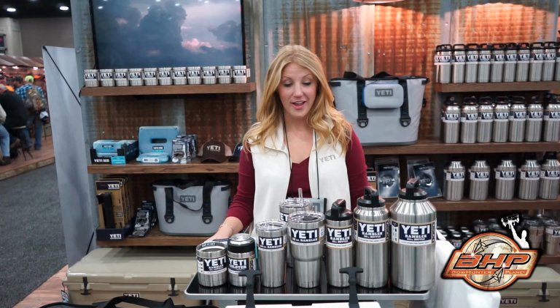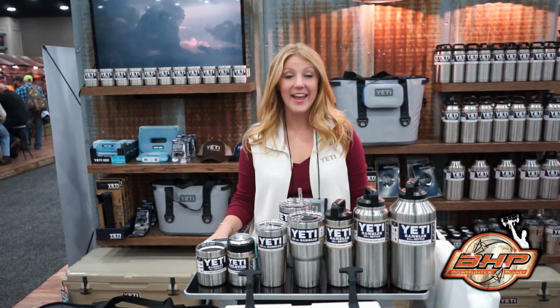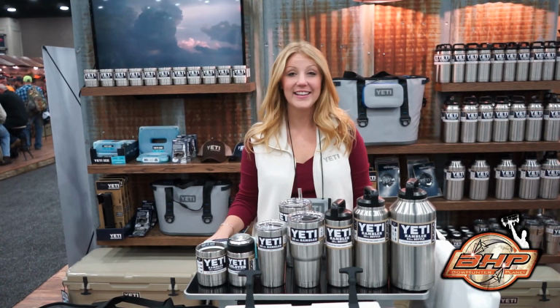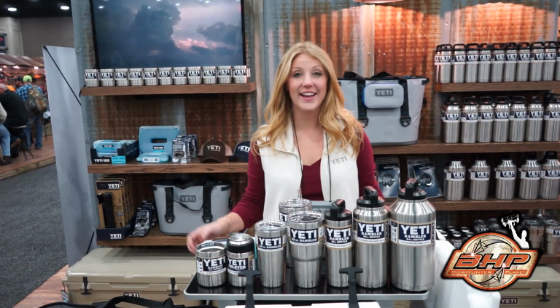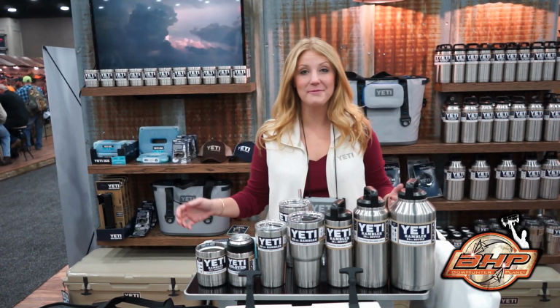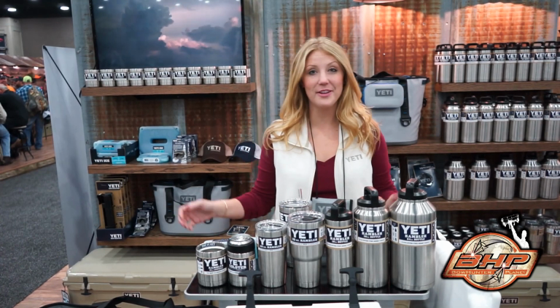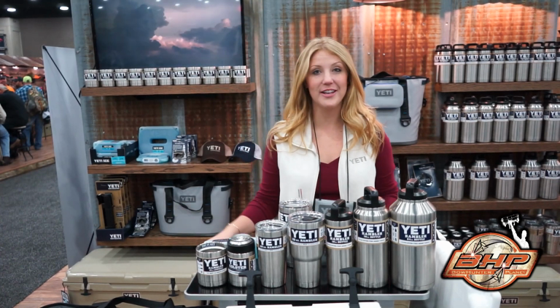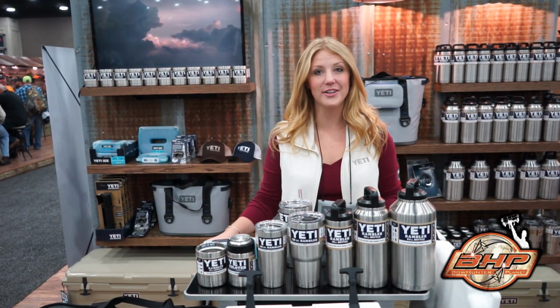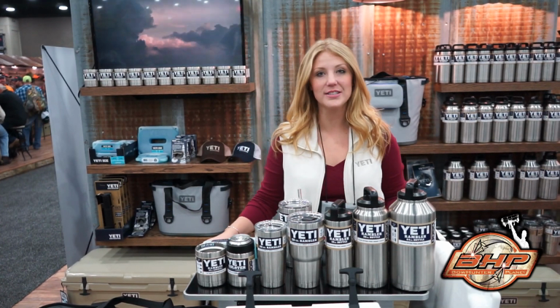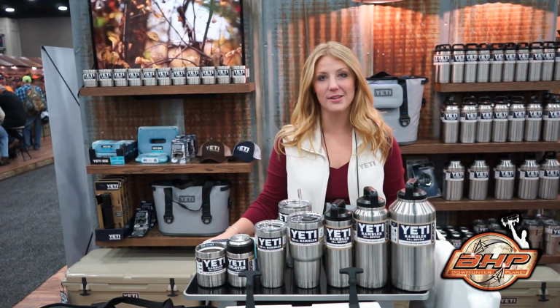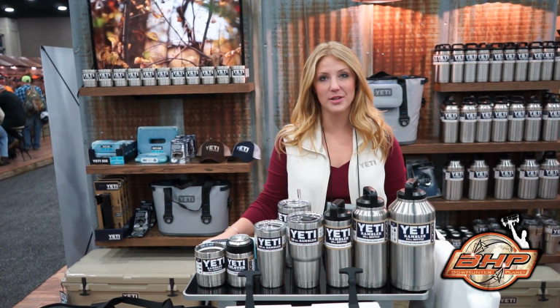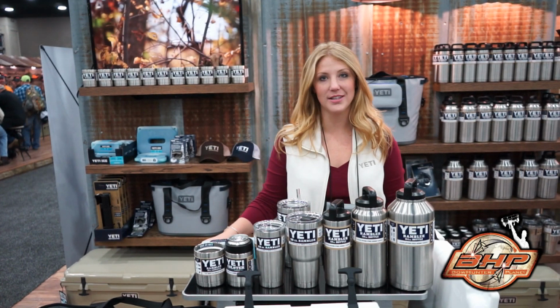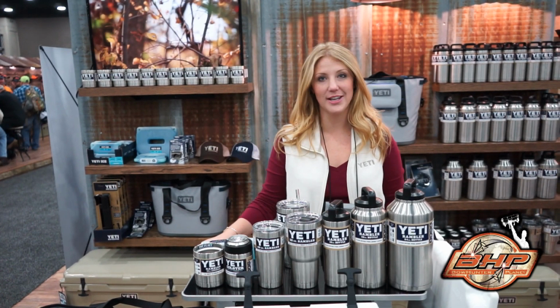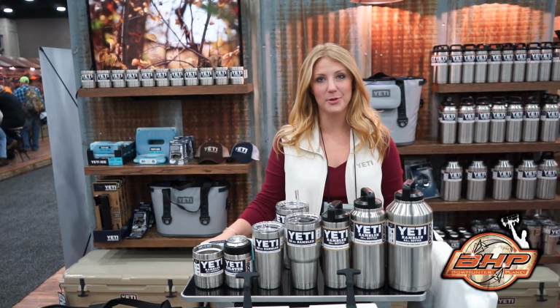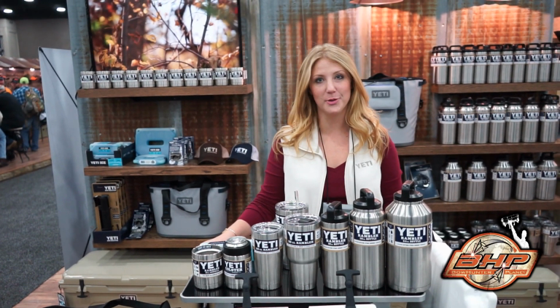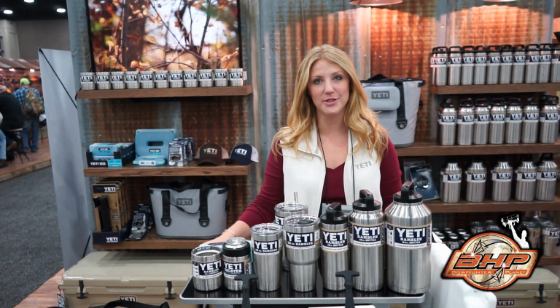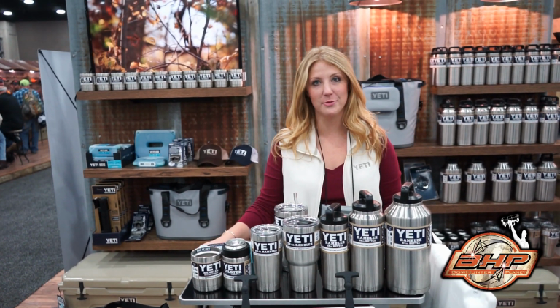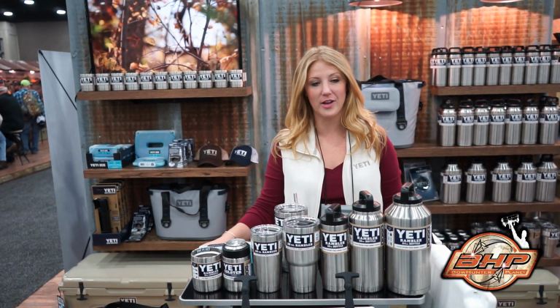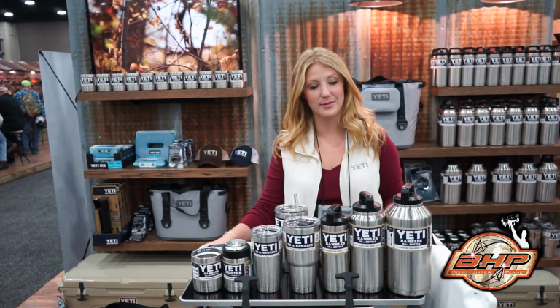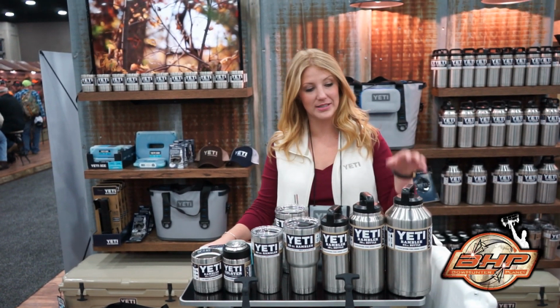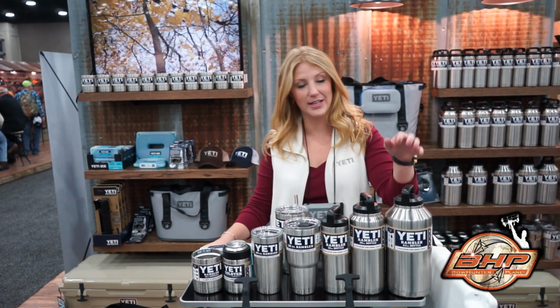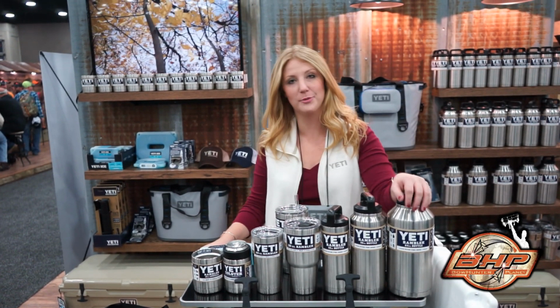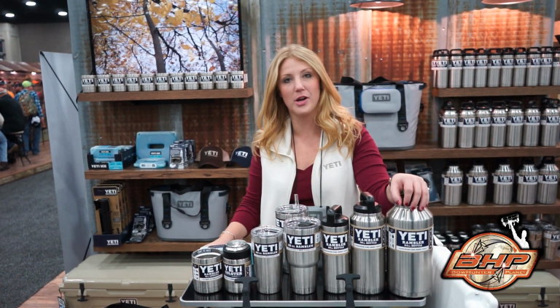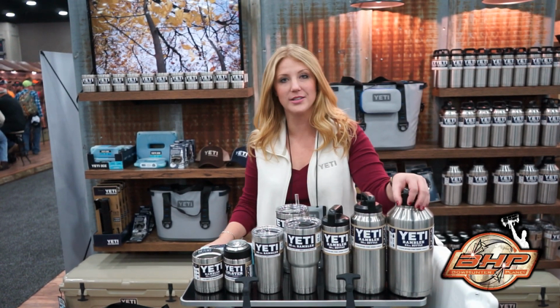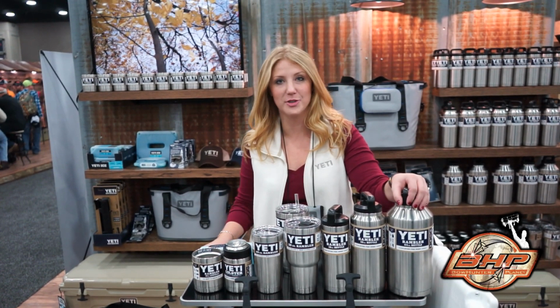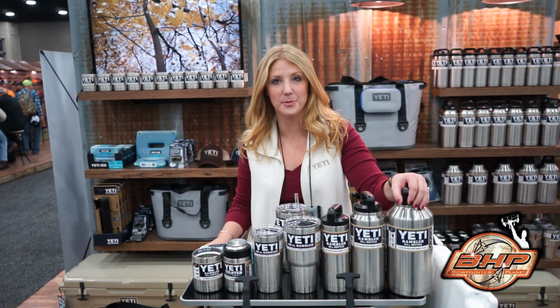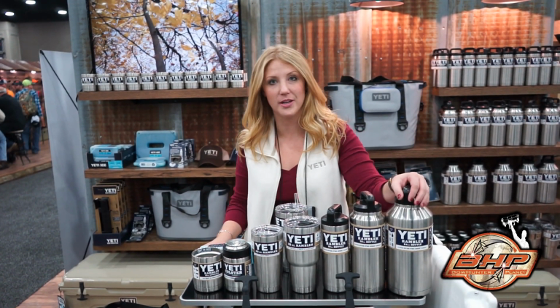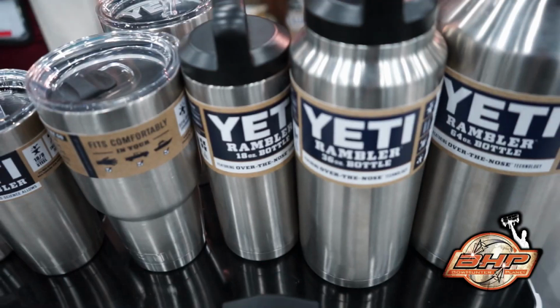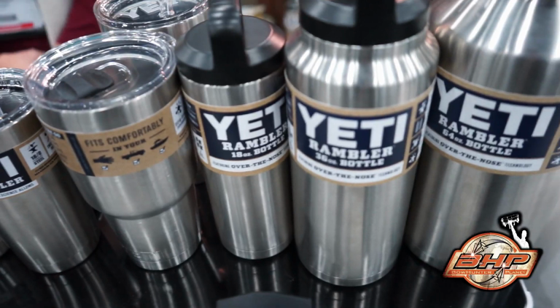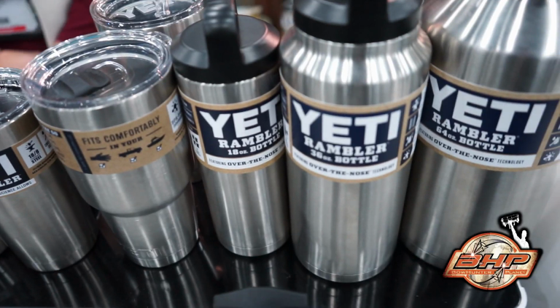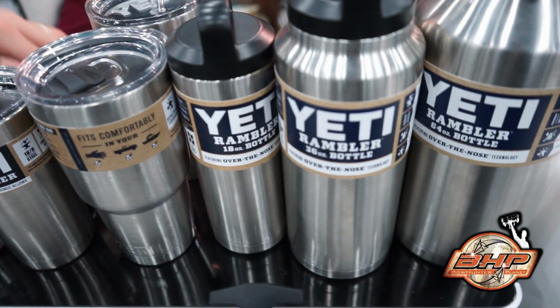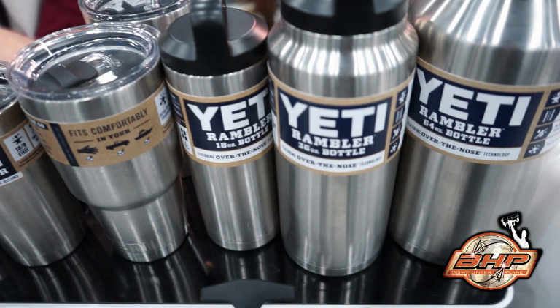Hi, I'm Raven Harris. I'm with Yeti Coolers and we've got some exciting new products for spring of this year.